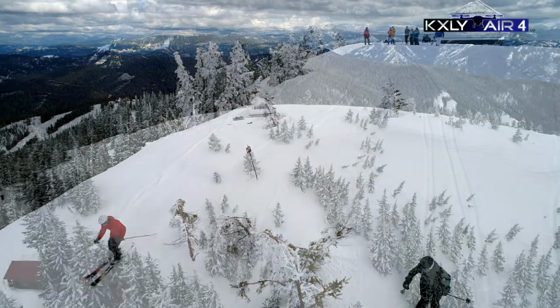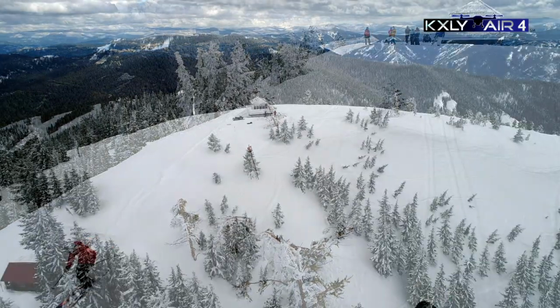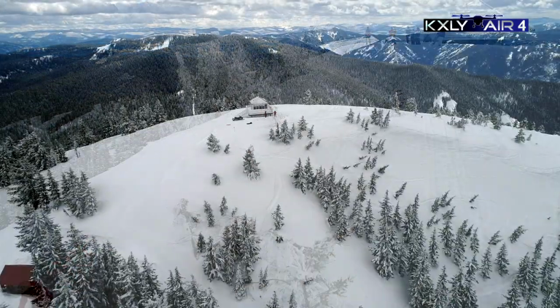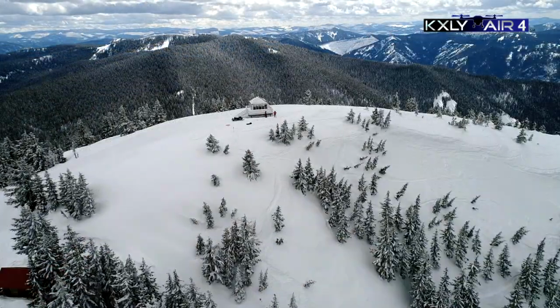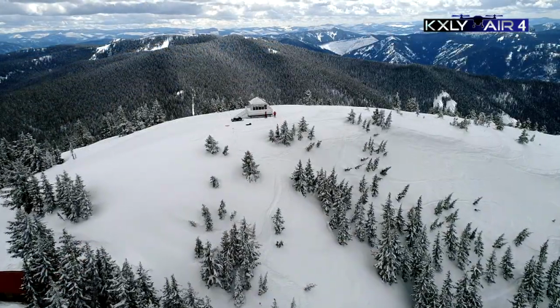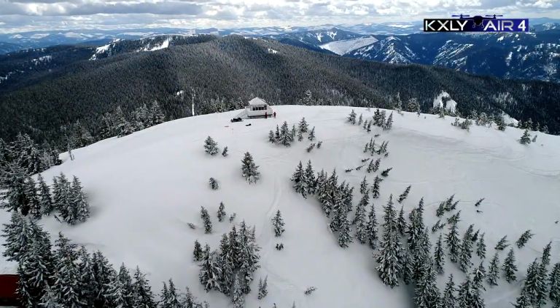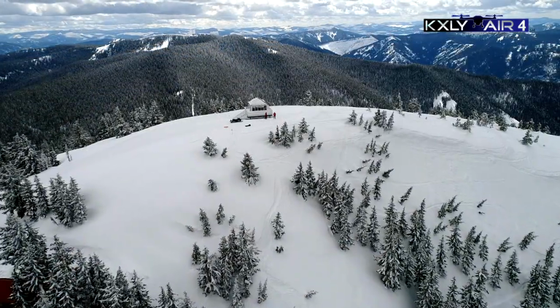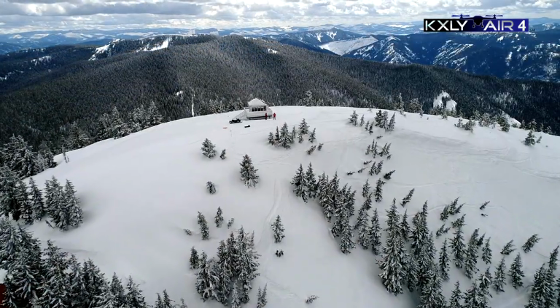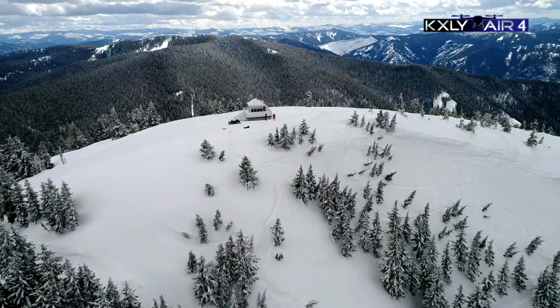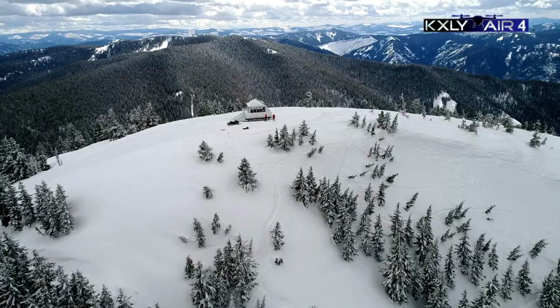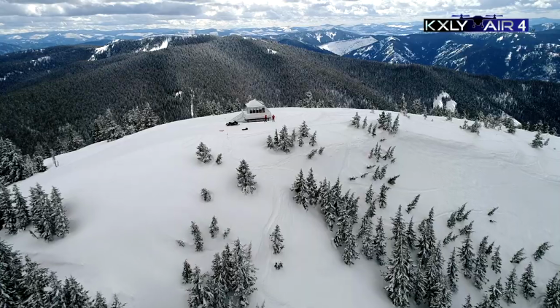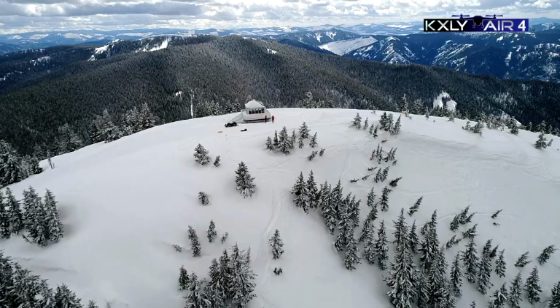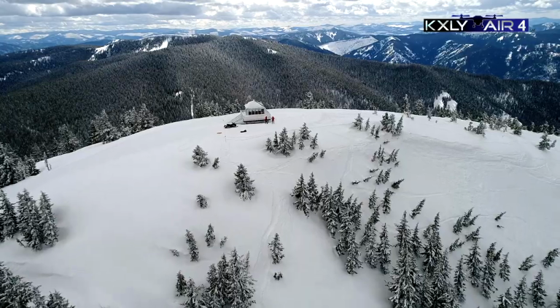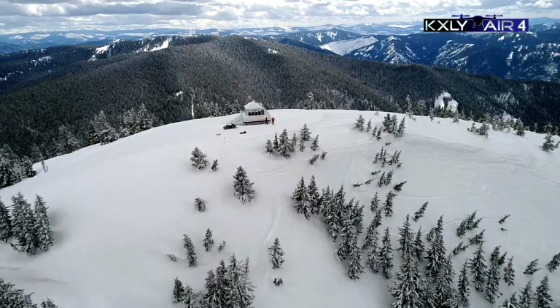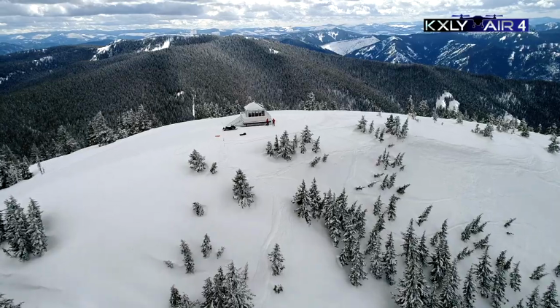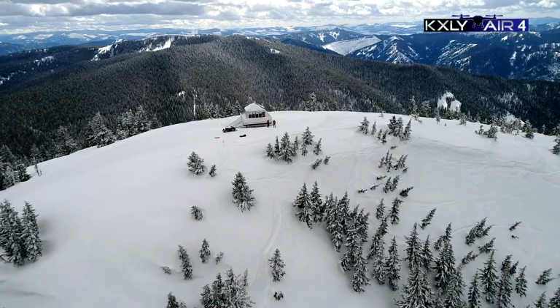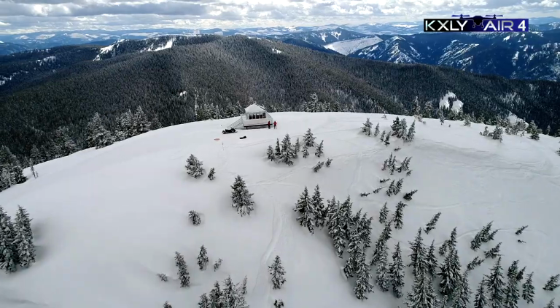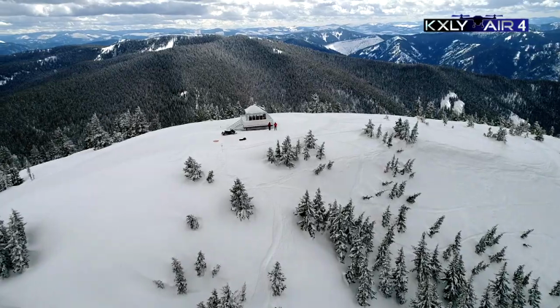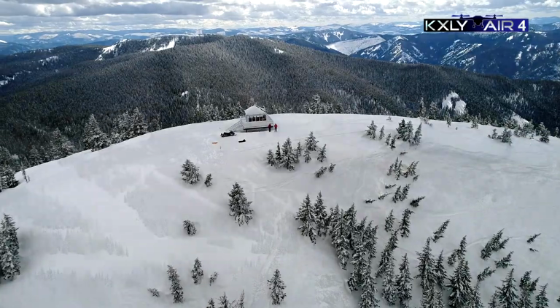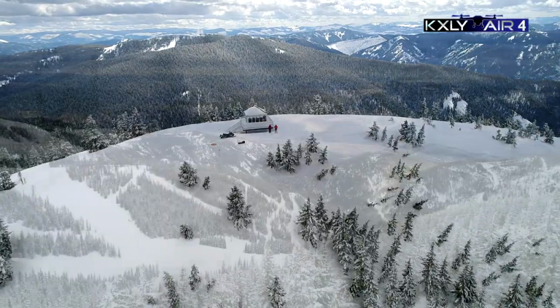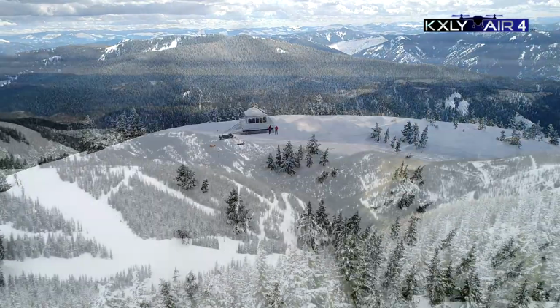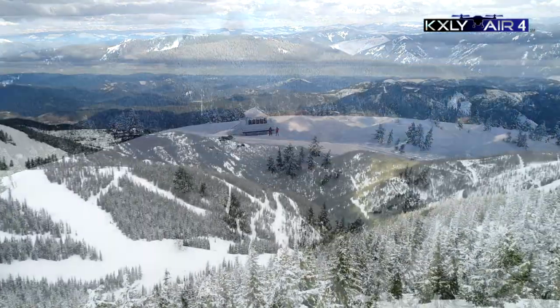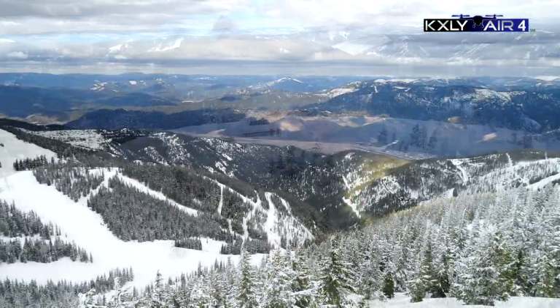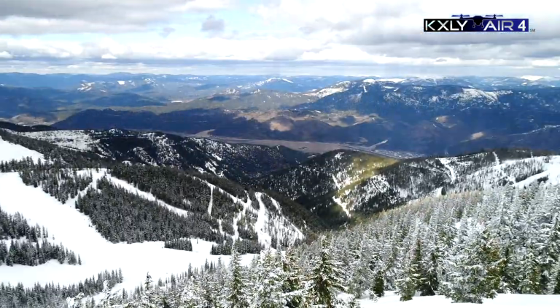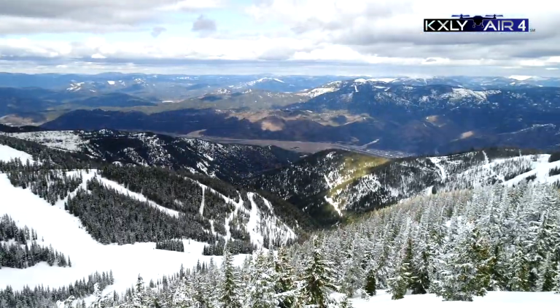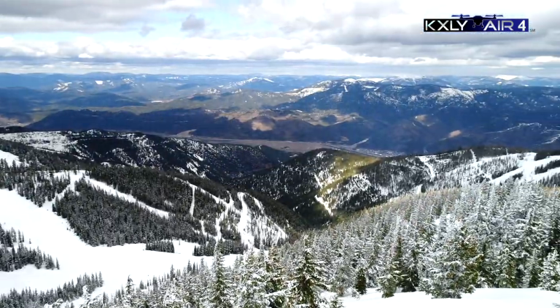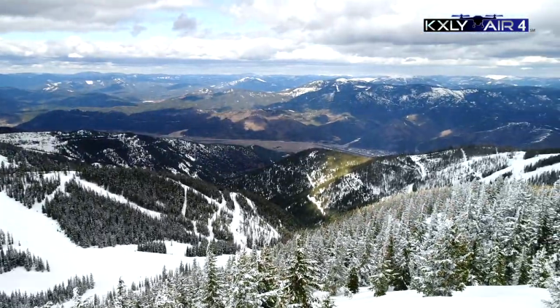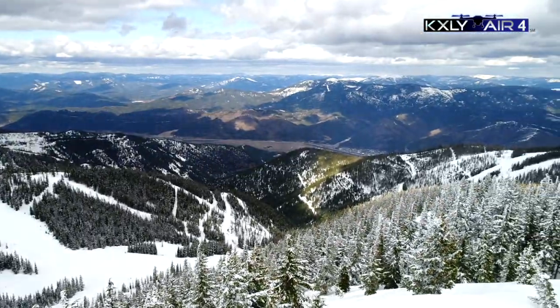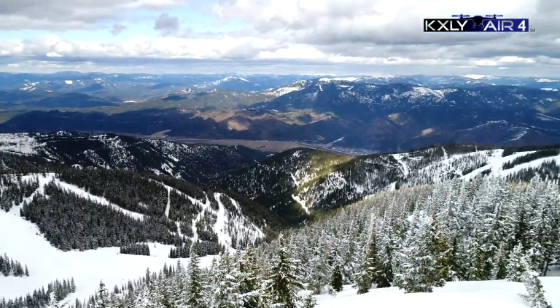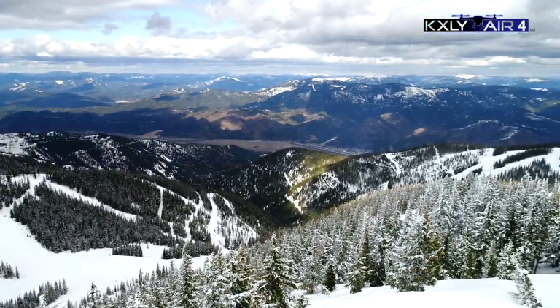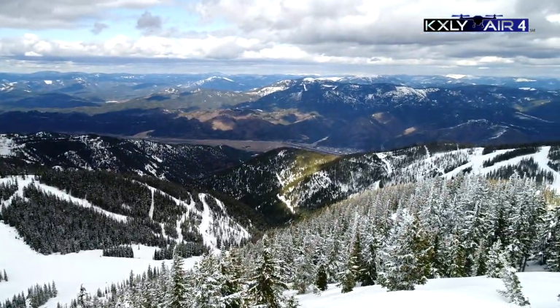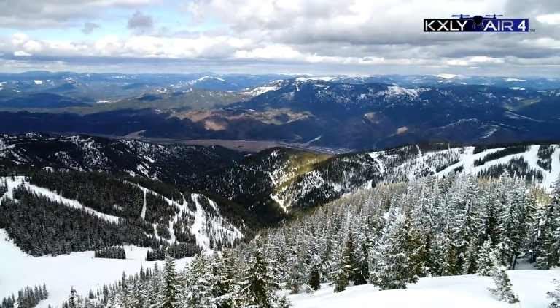We were just on top of chair two and we had 360 views — we were pointing out Lookout Pass, Schweitzer Mountain.